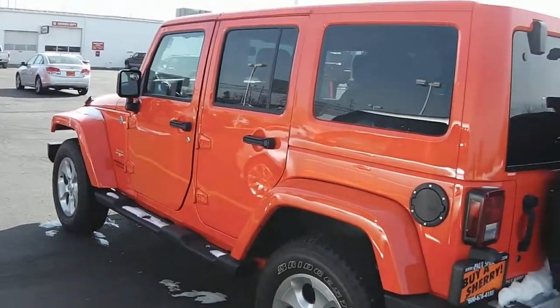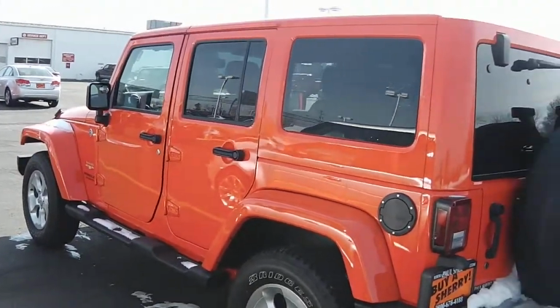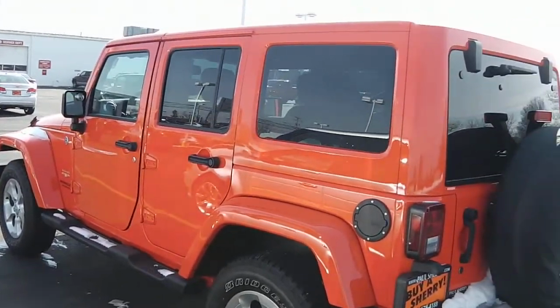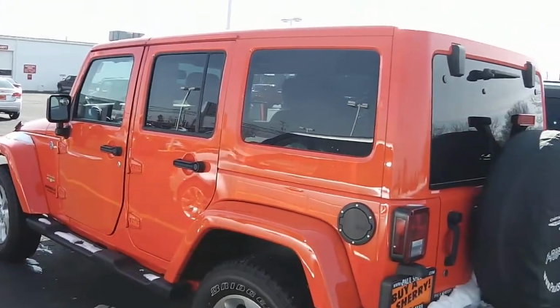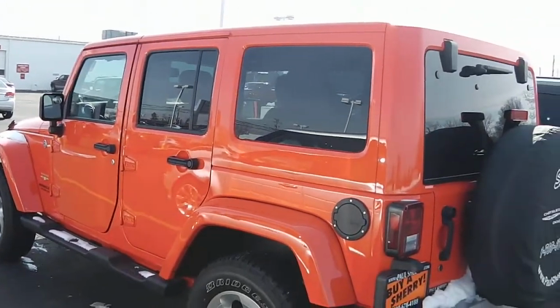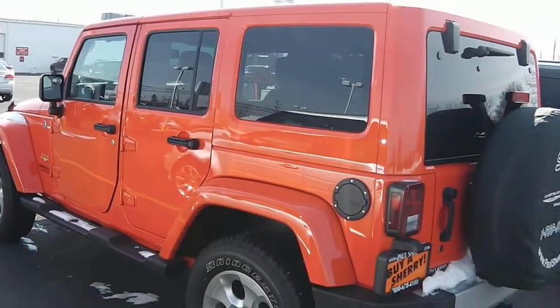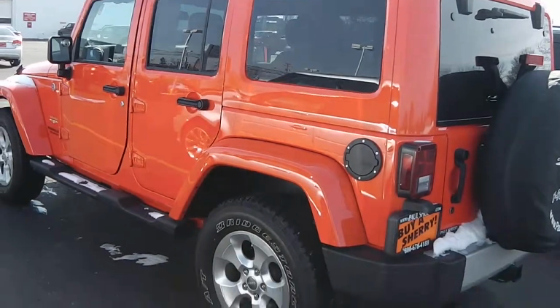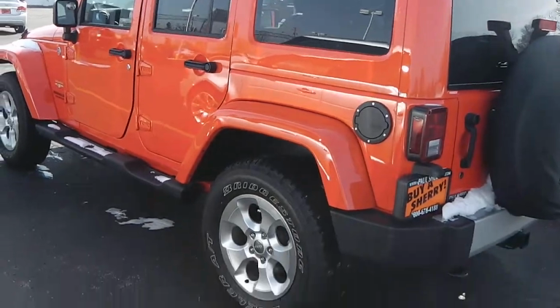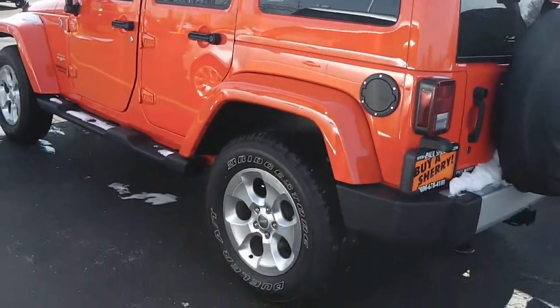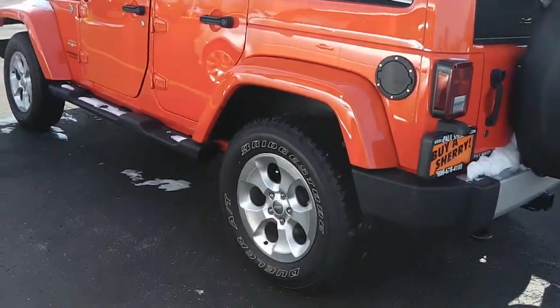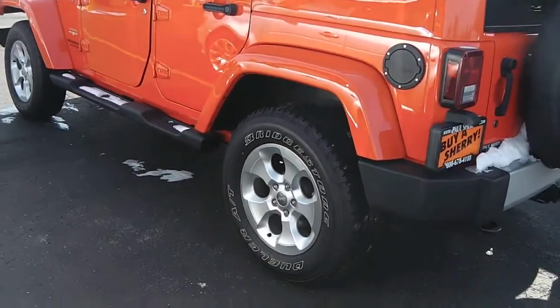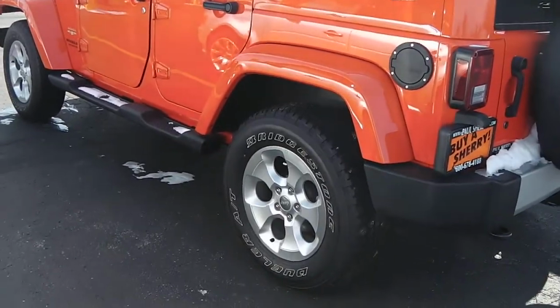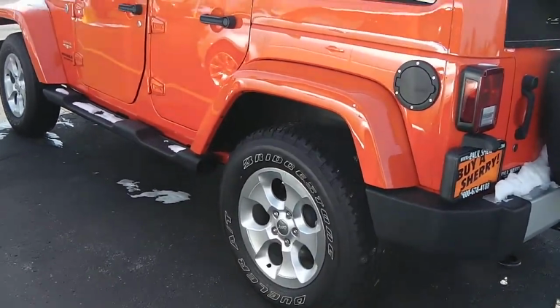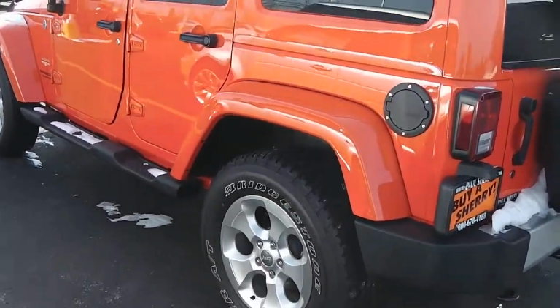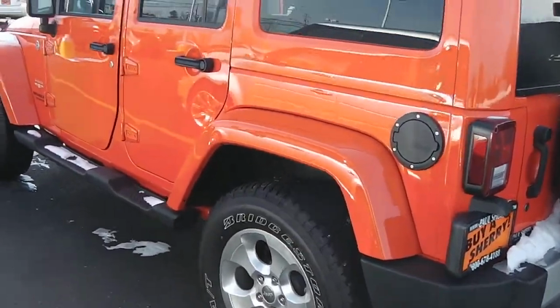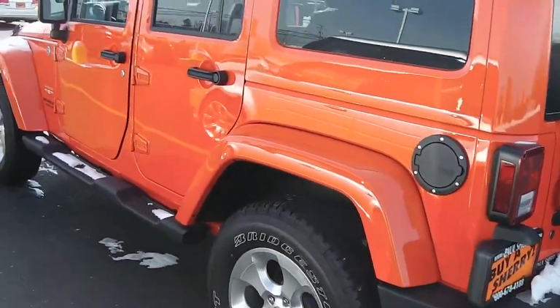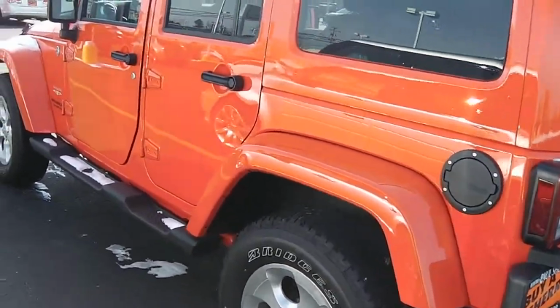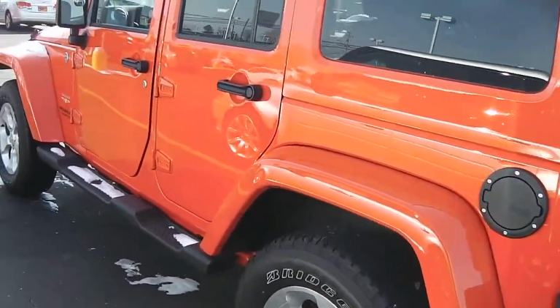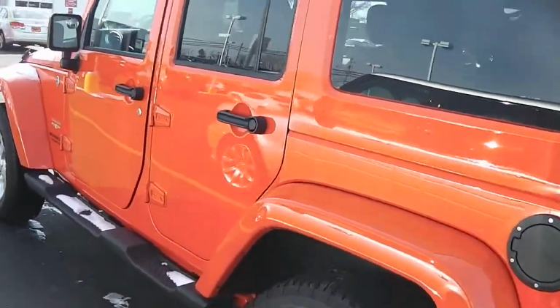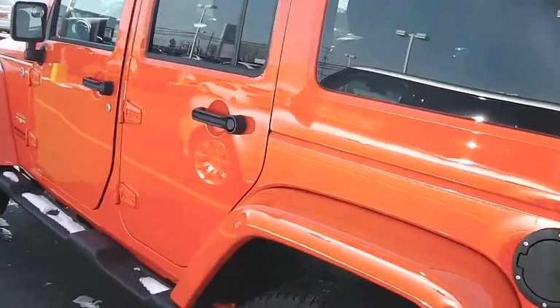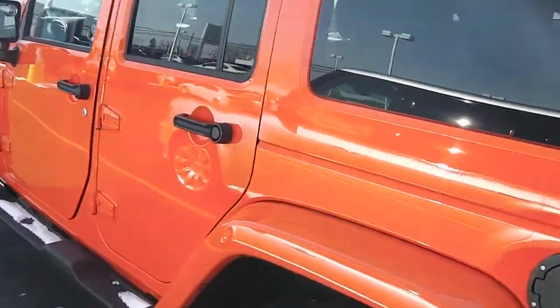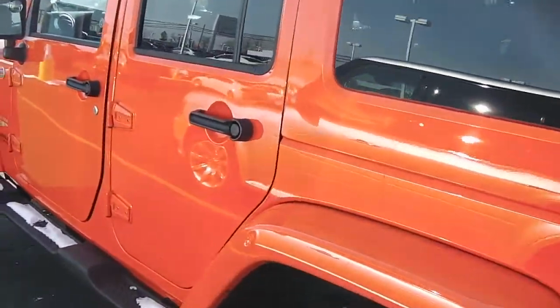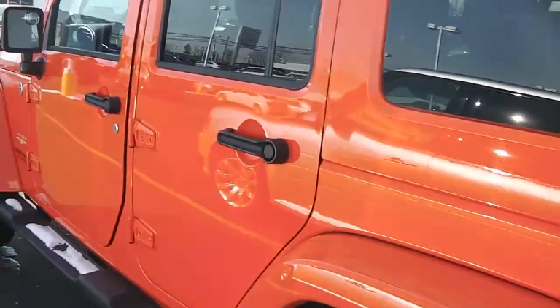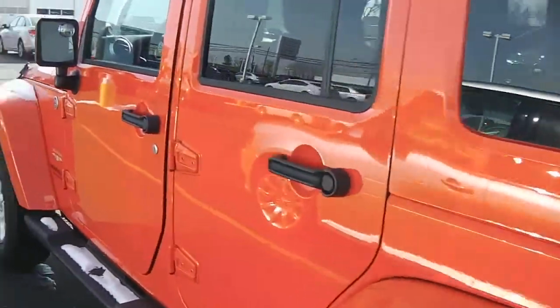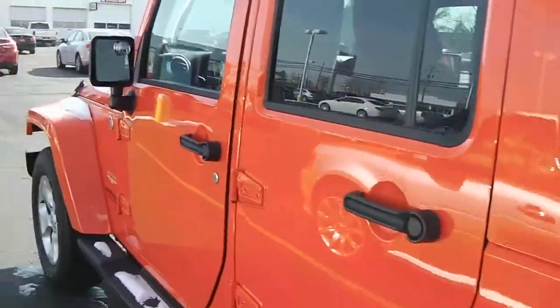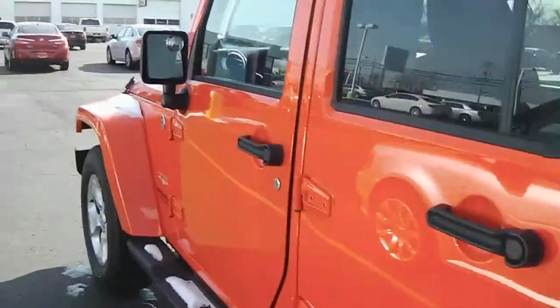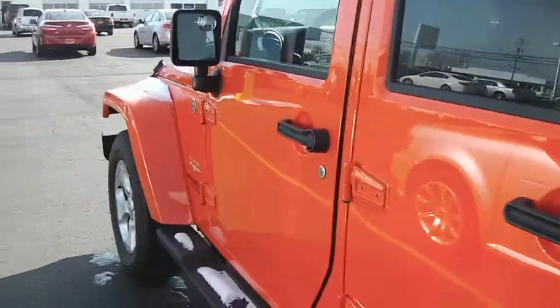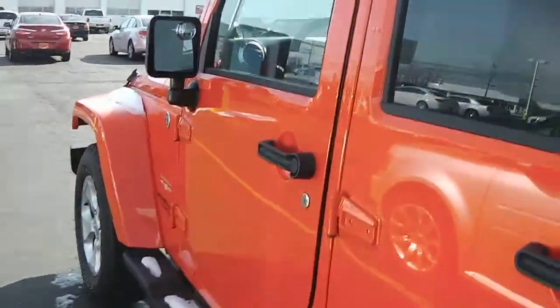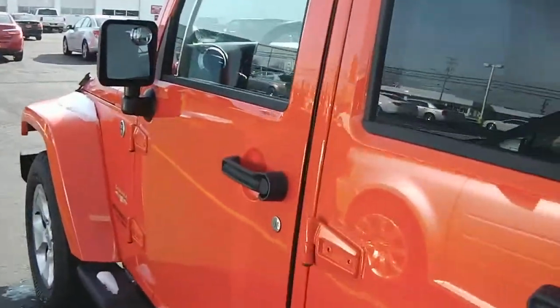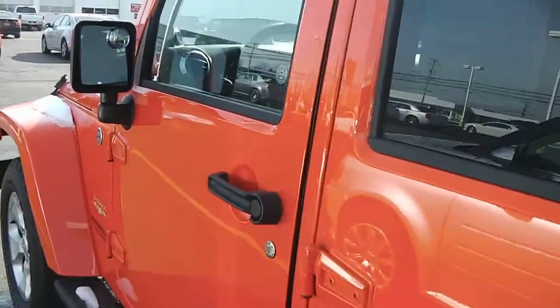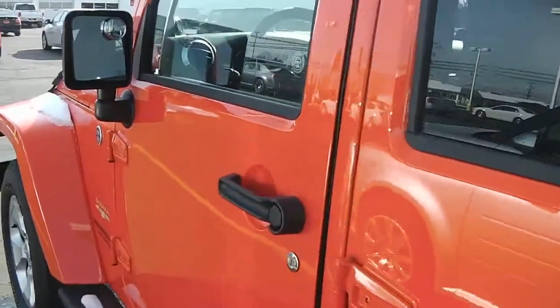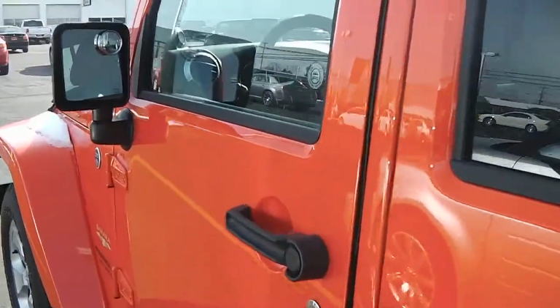This is the four-door. It's very nice, very clean — no problems with this one.